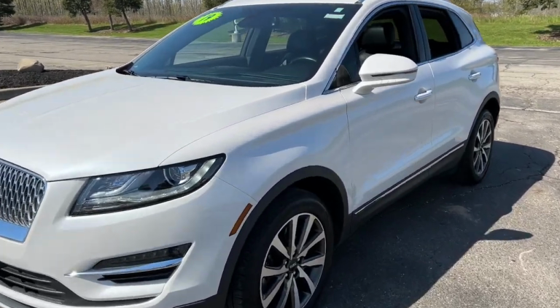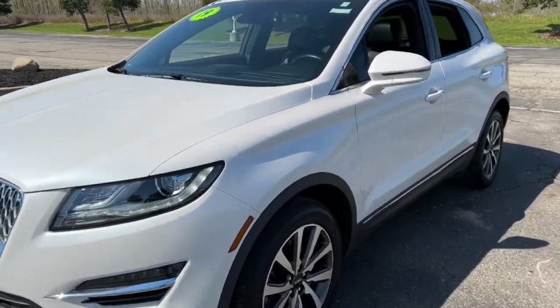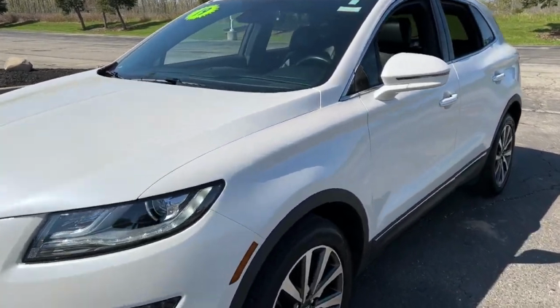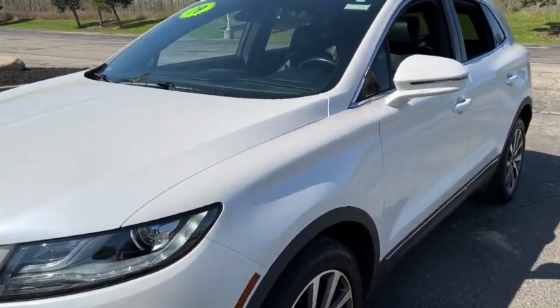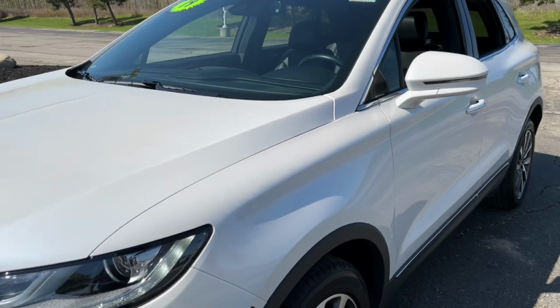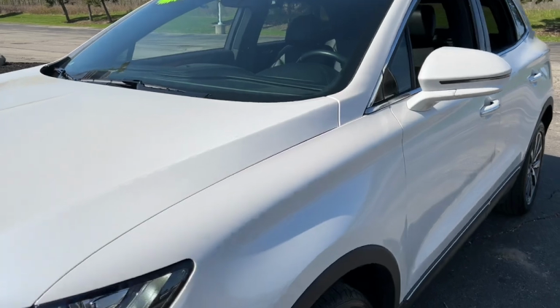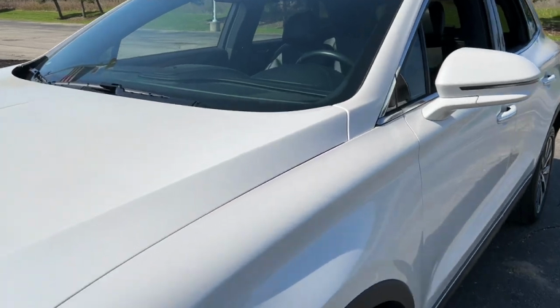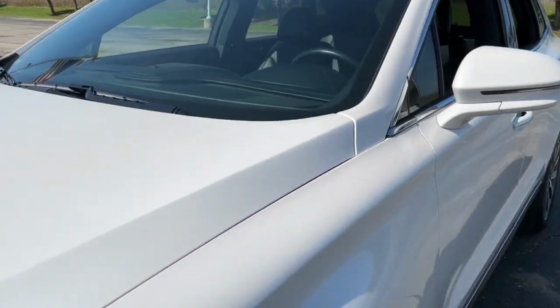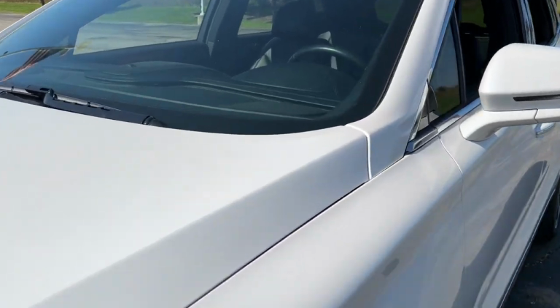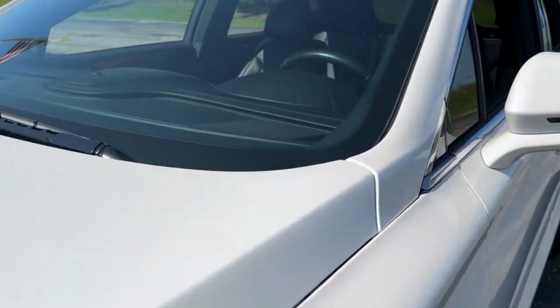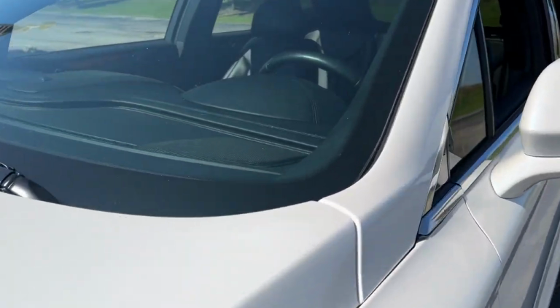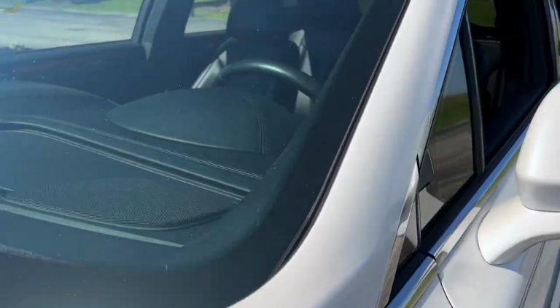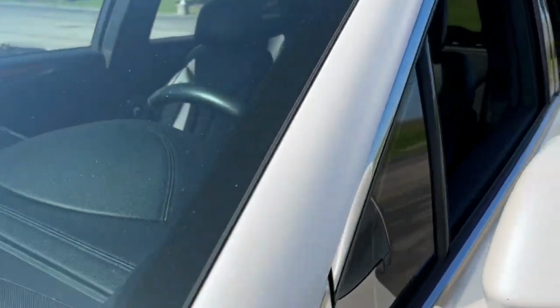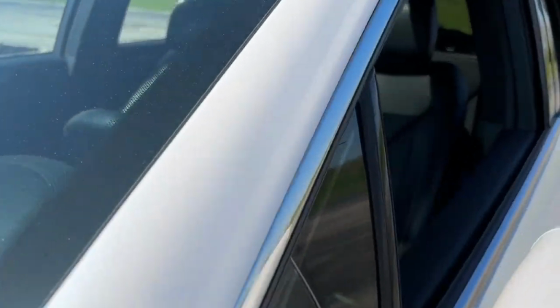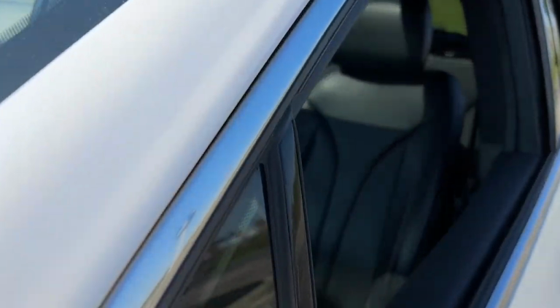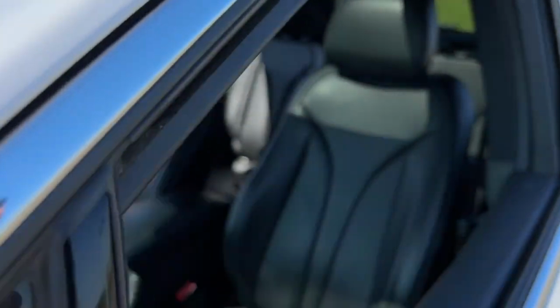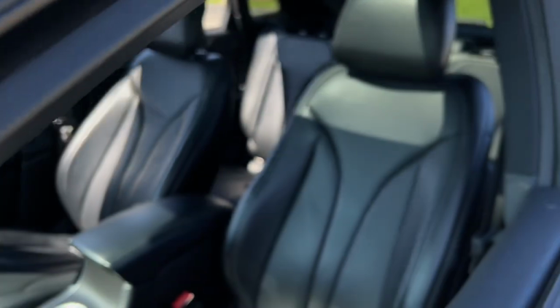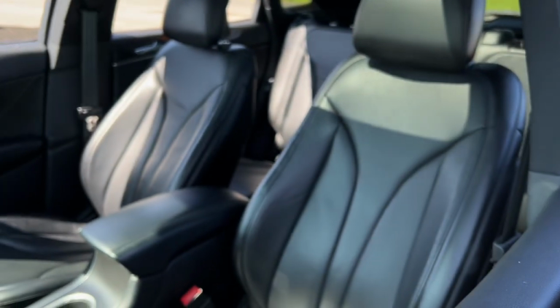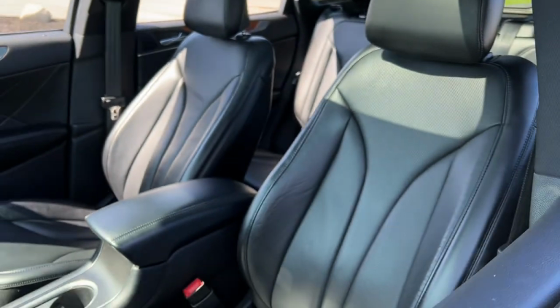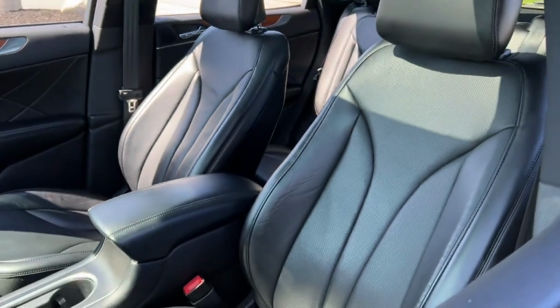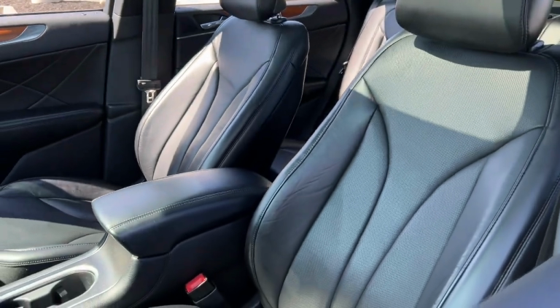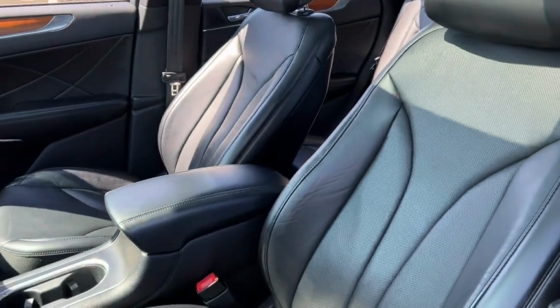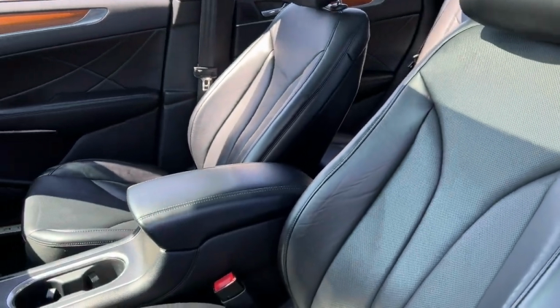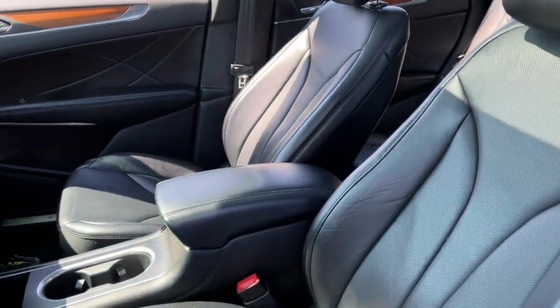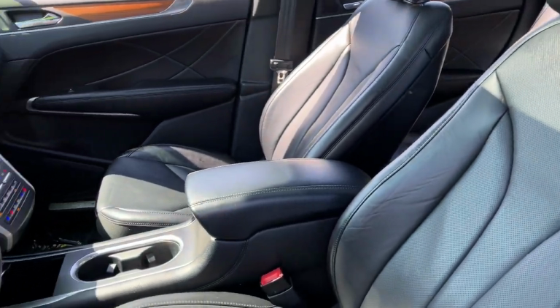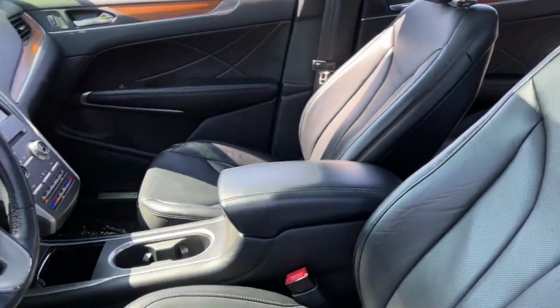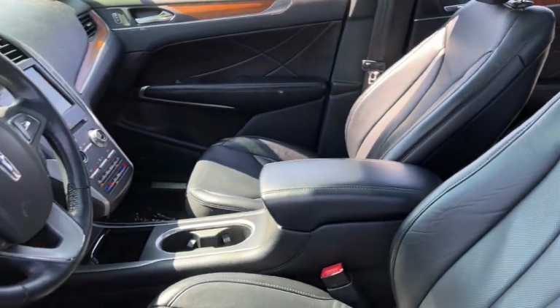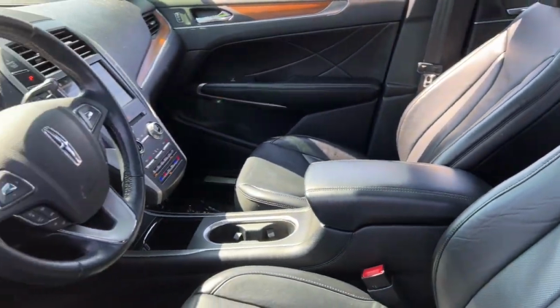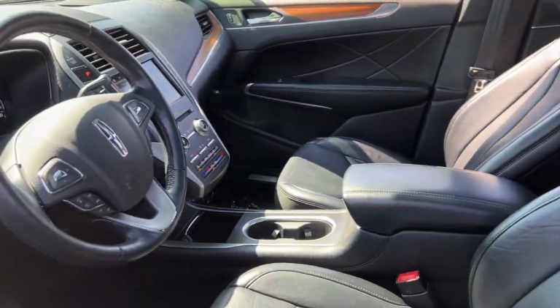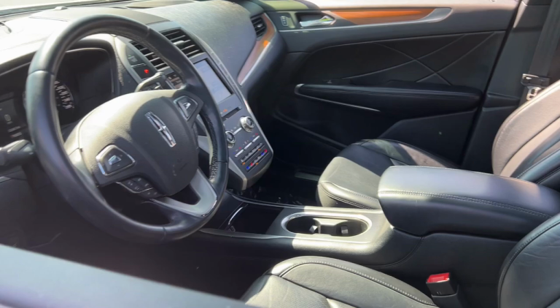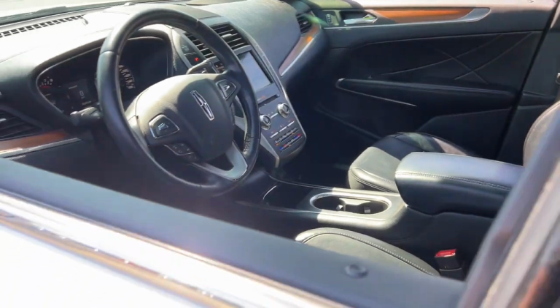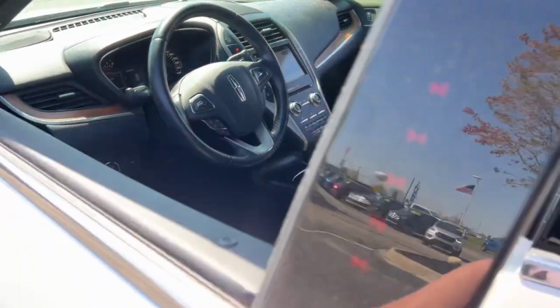Its quiet cabin features an array of technology to keep you connected, comfortable, and confident on all your adventures.